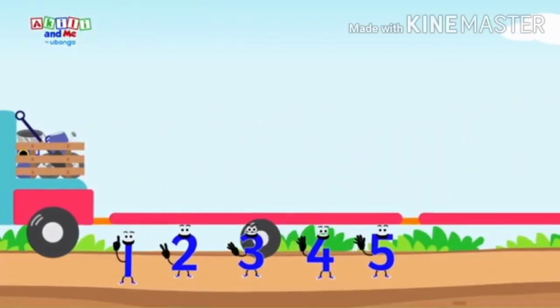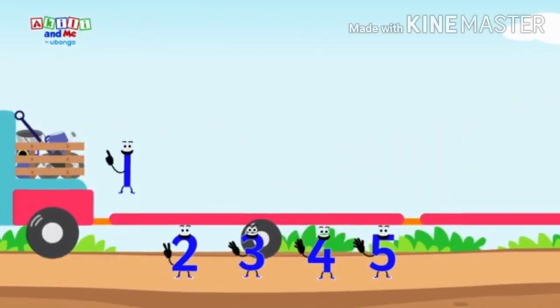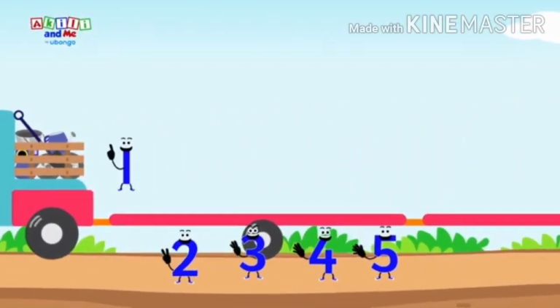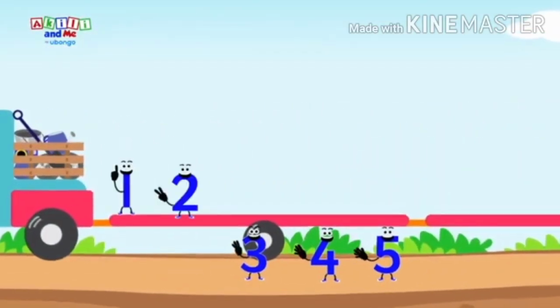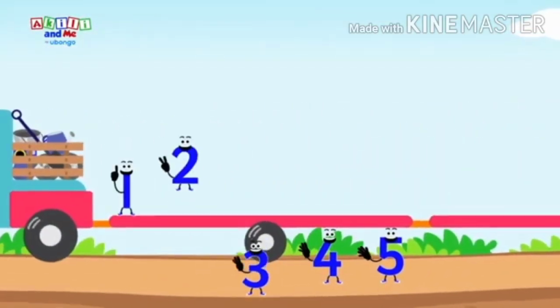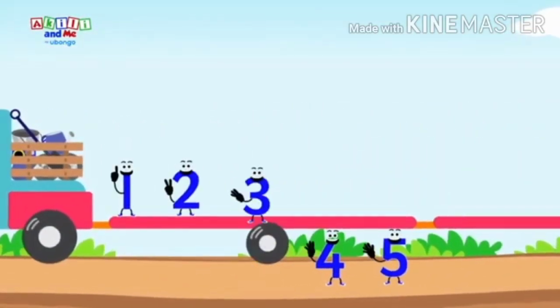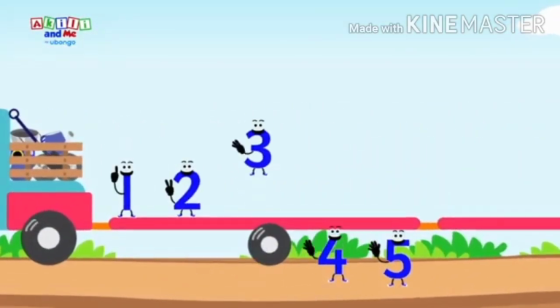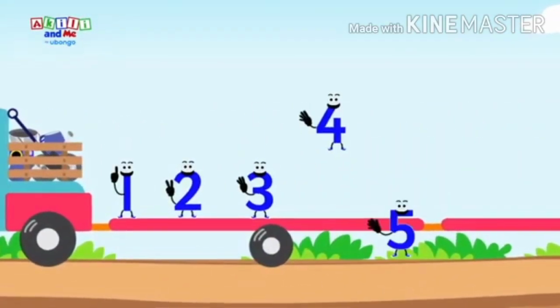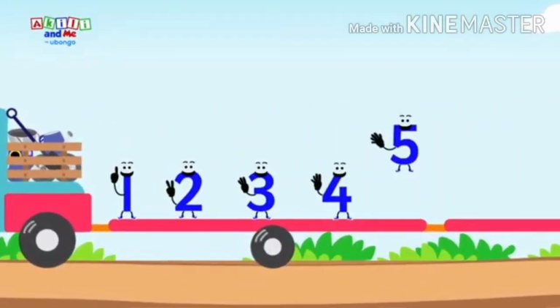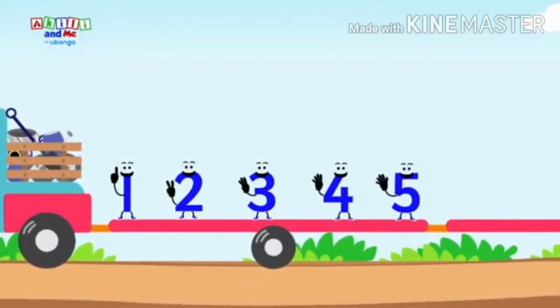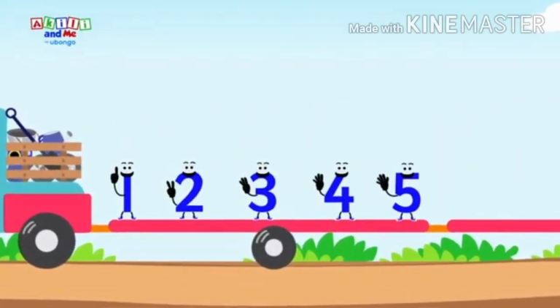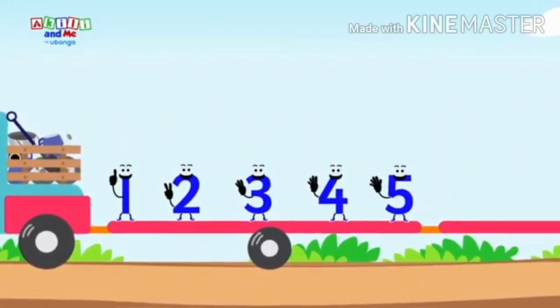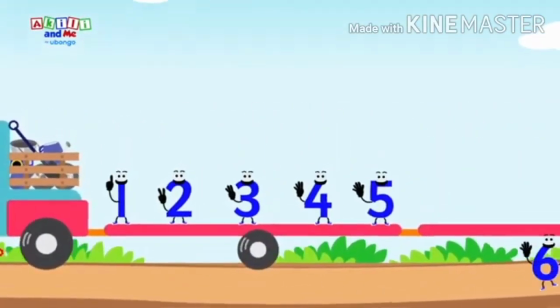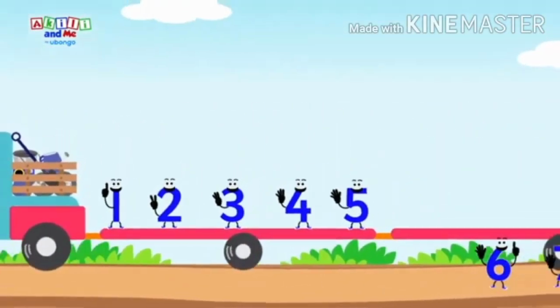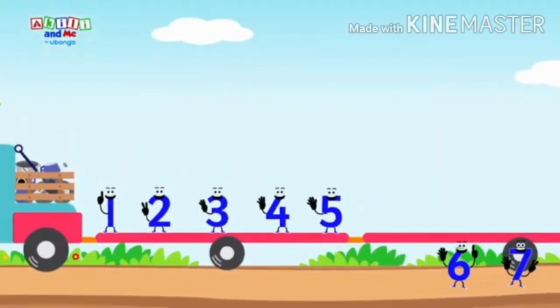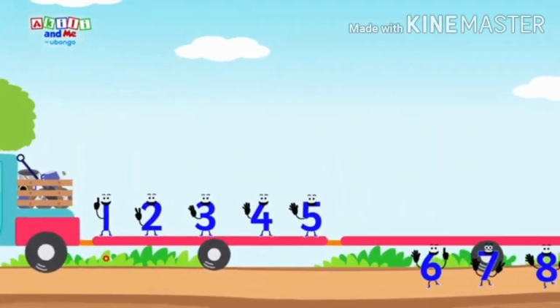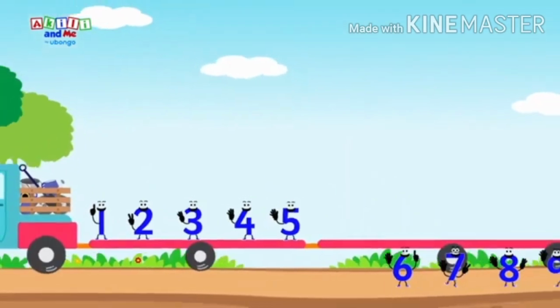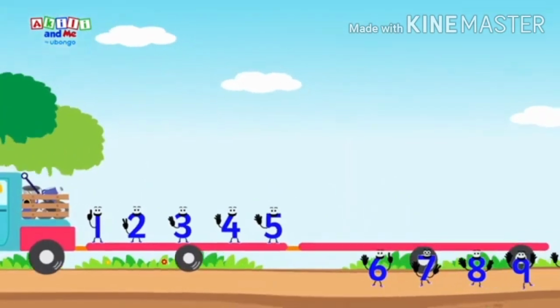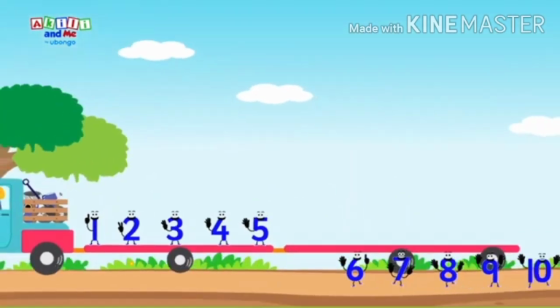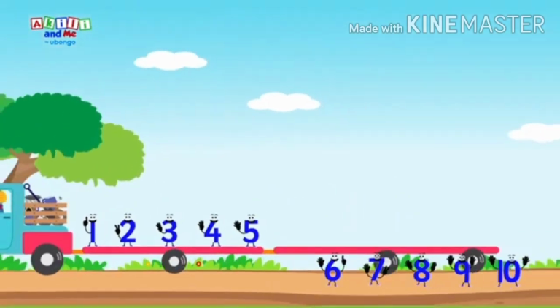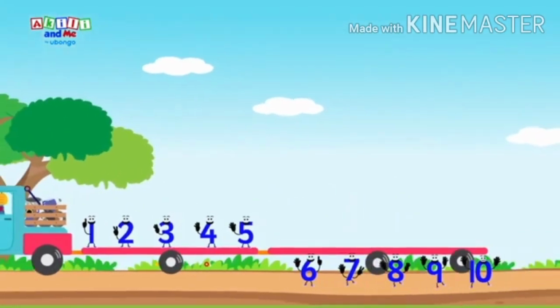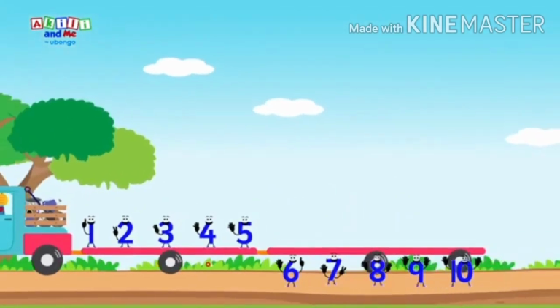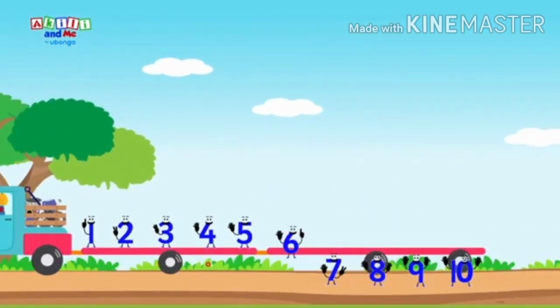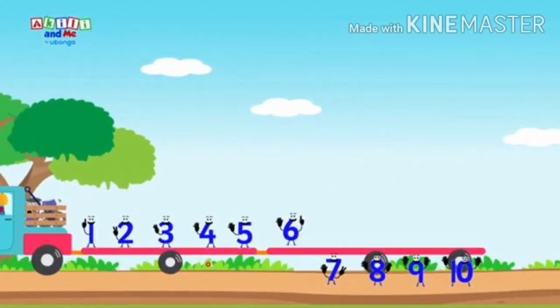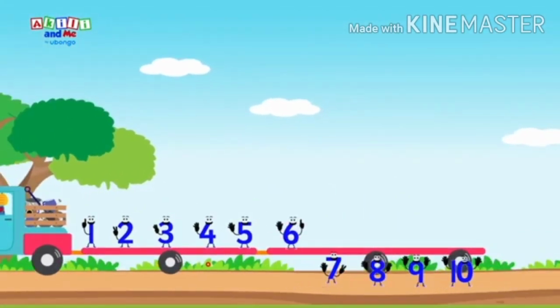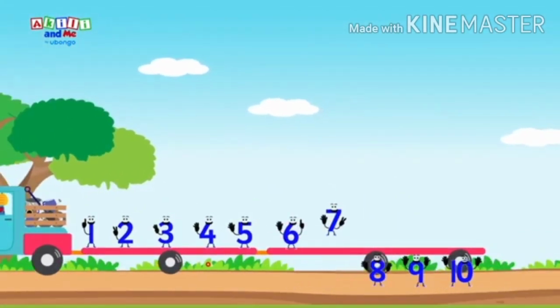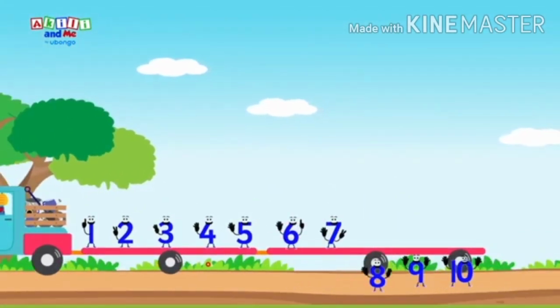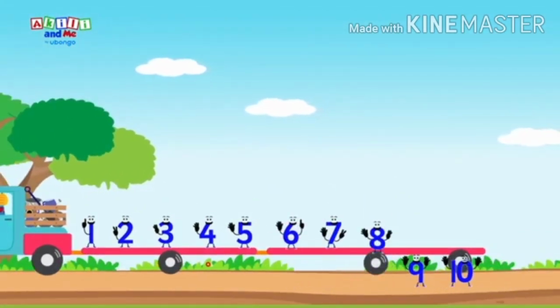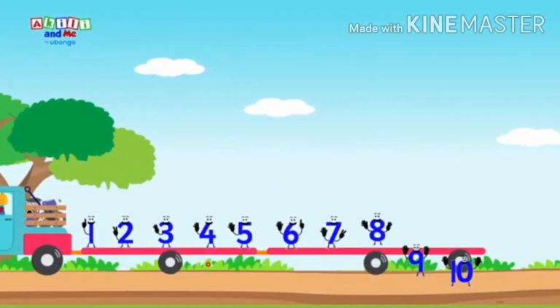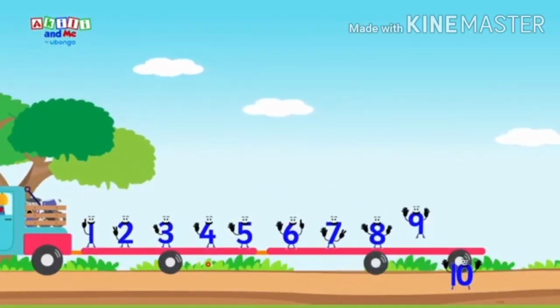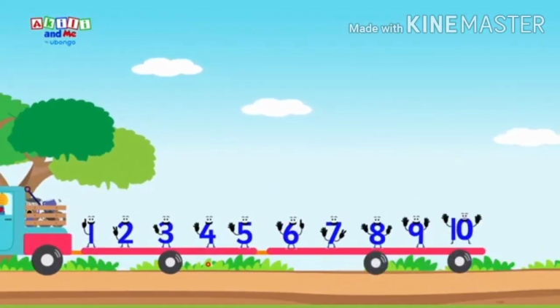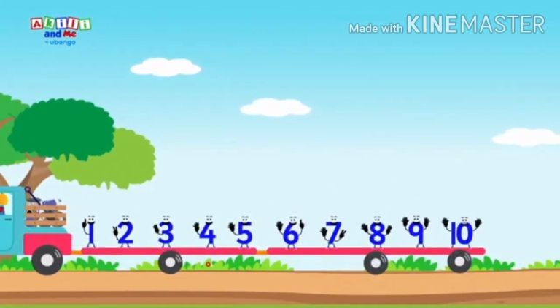One, two, three, four, five. Go to the garden on a drive. Six, seven, eight, nine, ten.